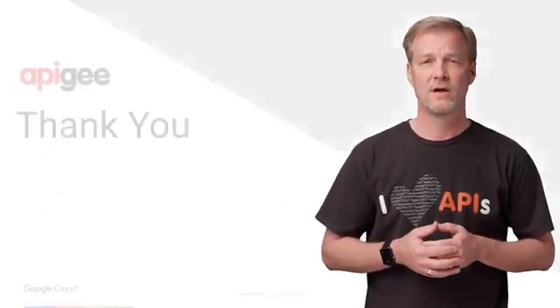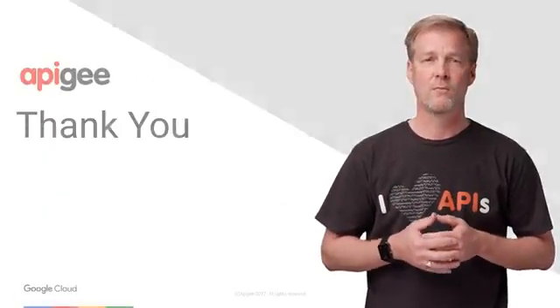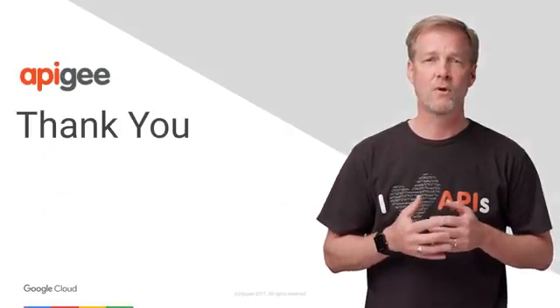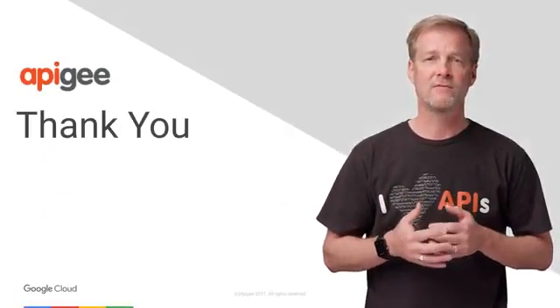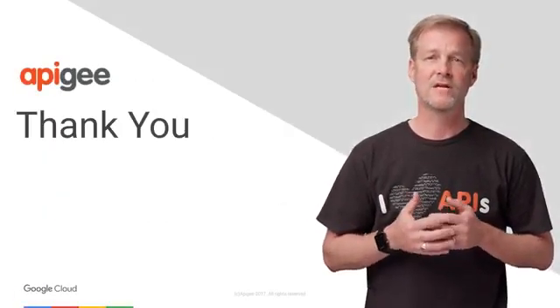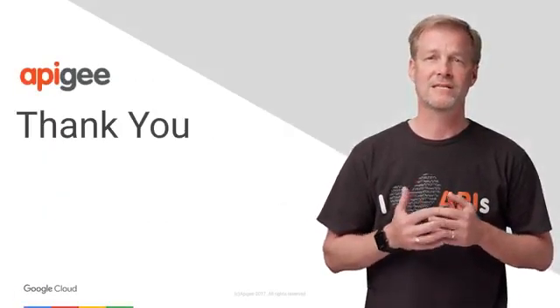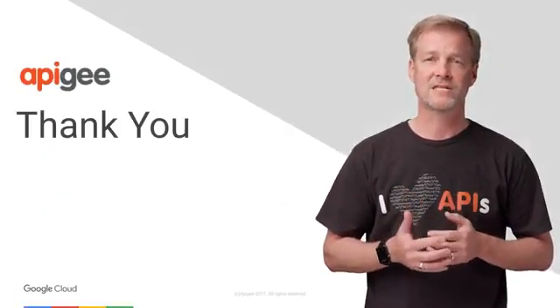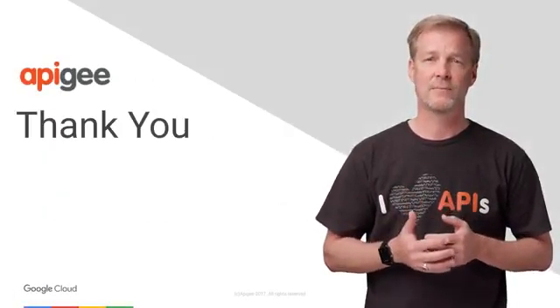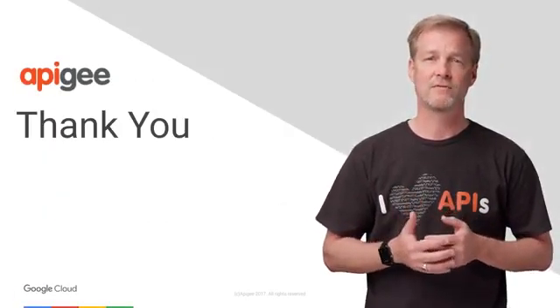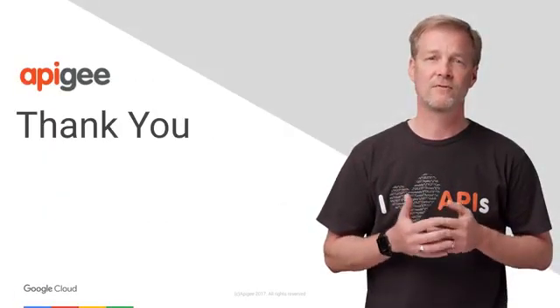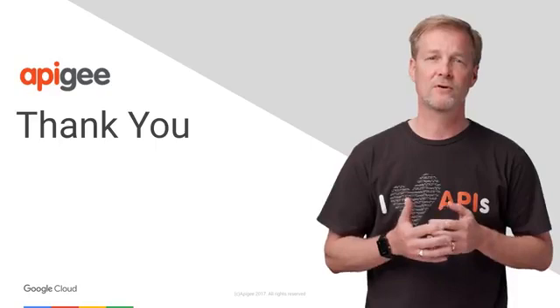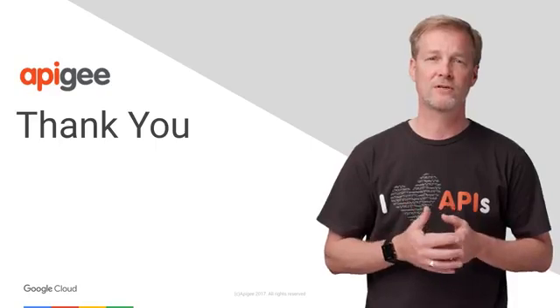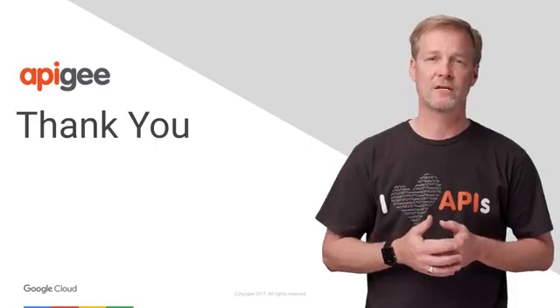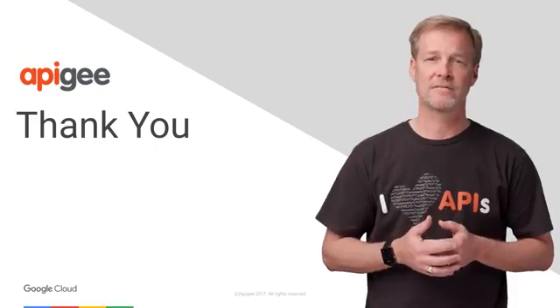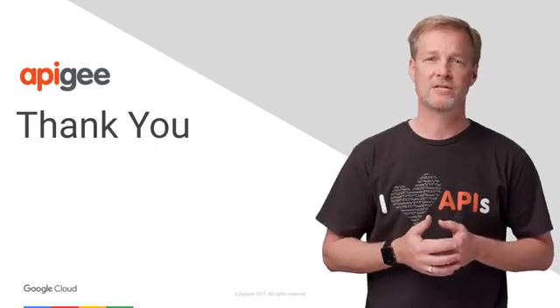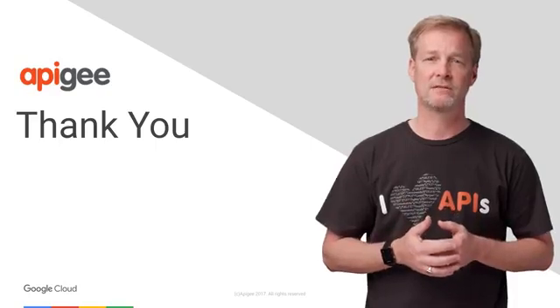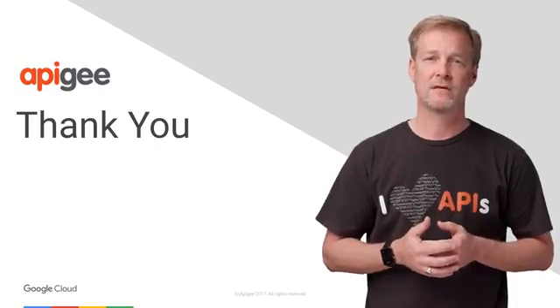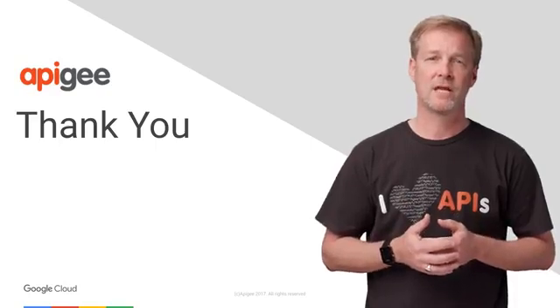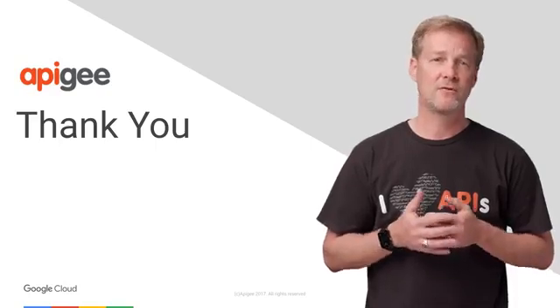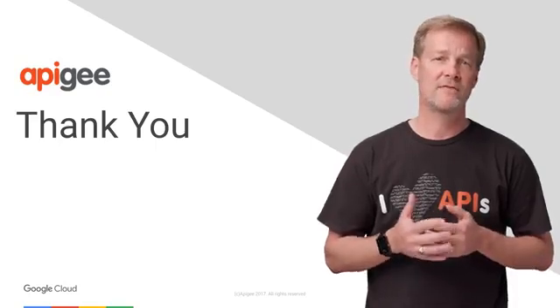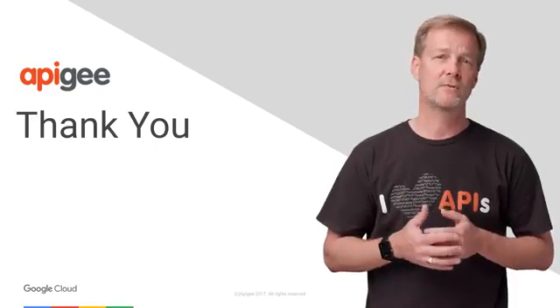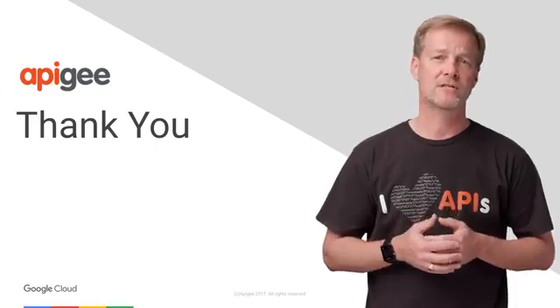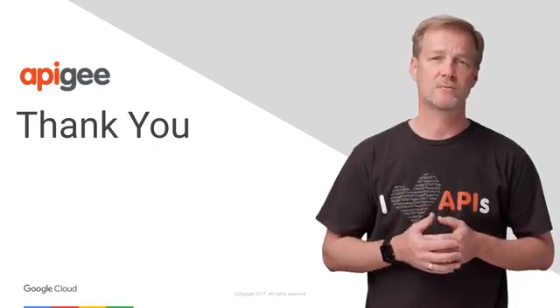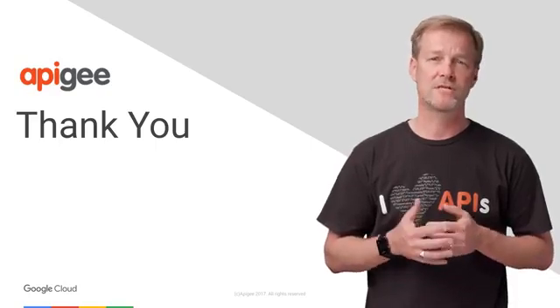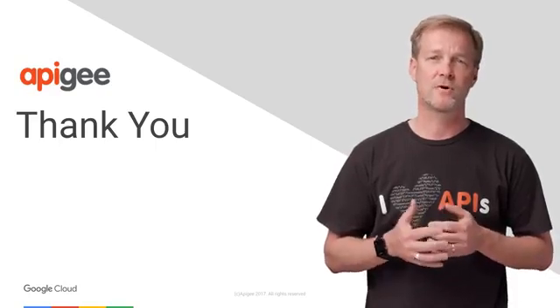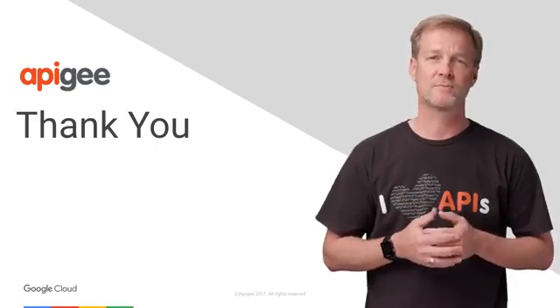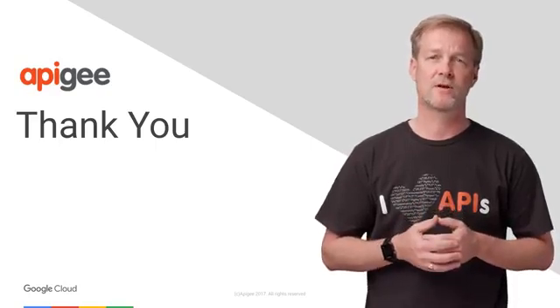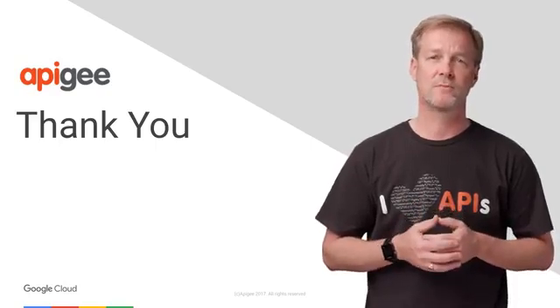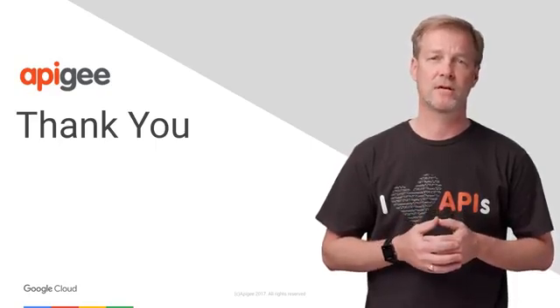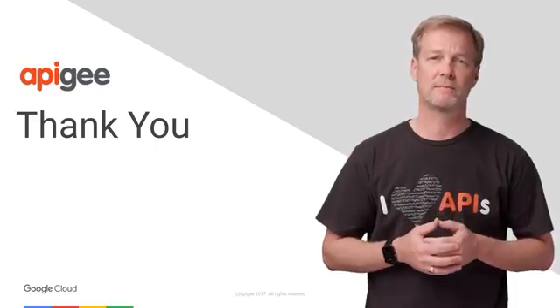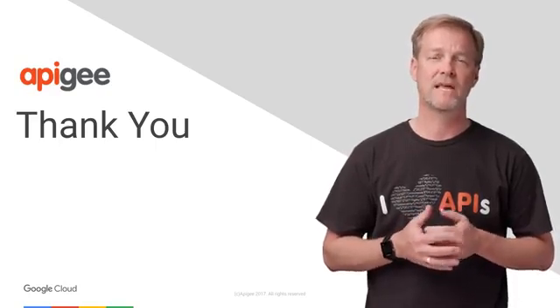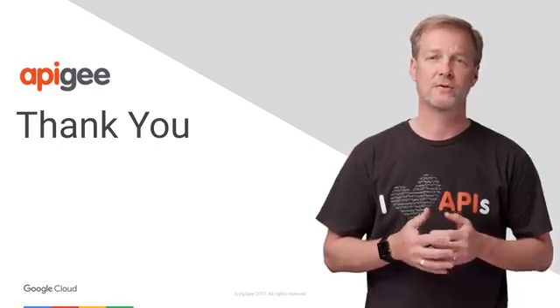For more information on this topic, refer to our documentation. If you have any questions, please post them on our community. Thank you.